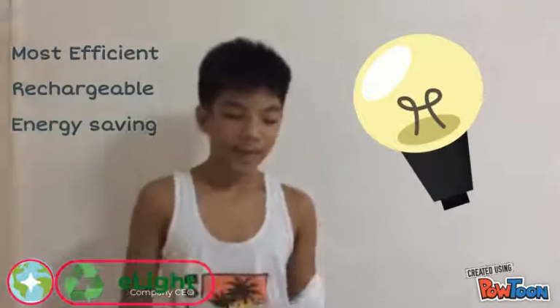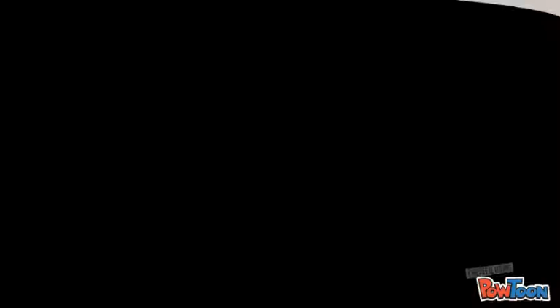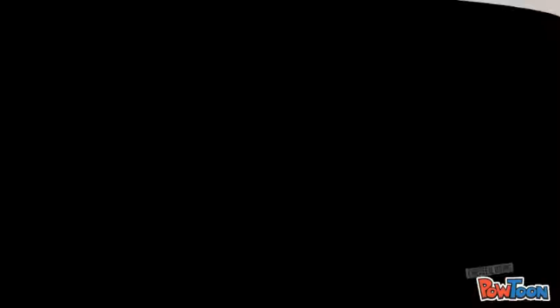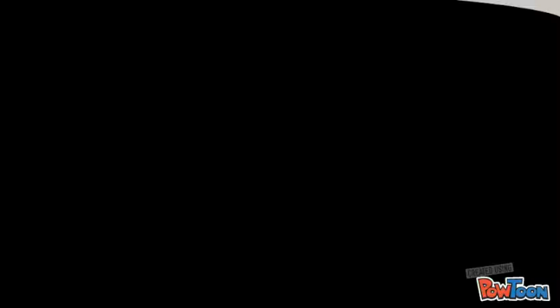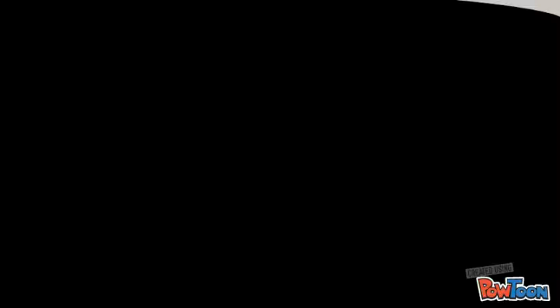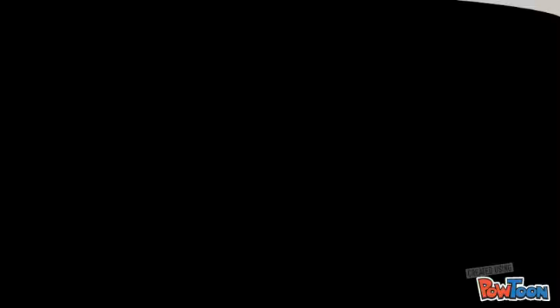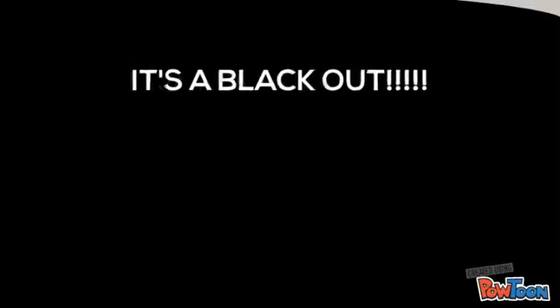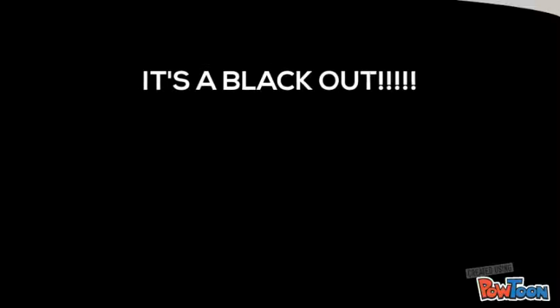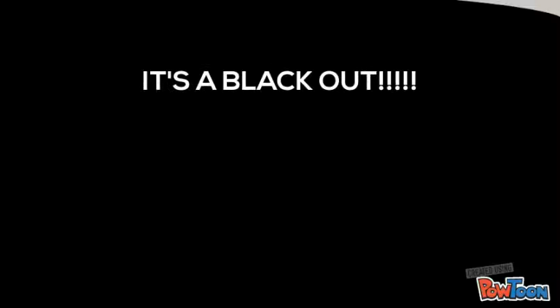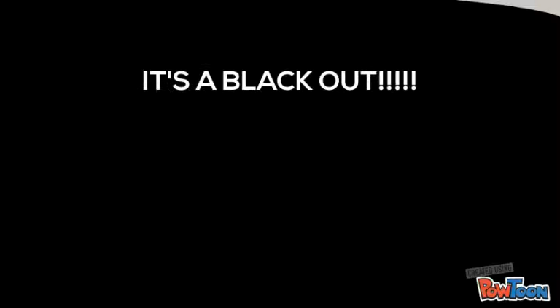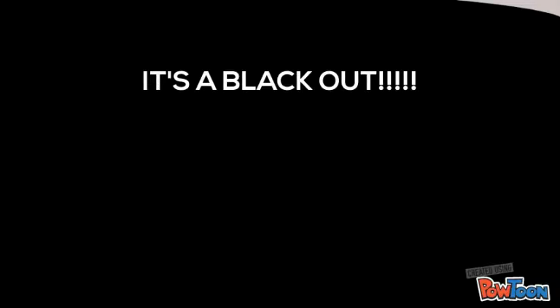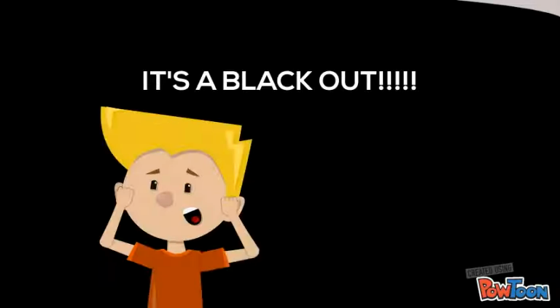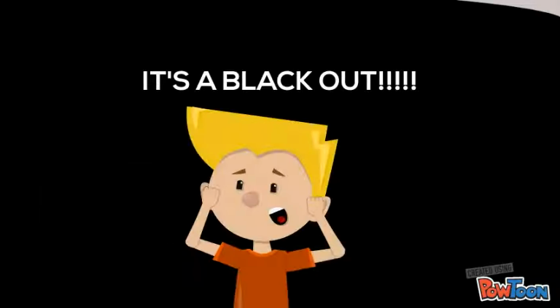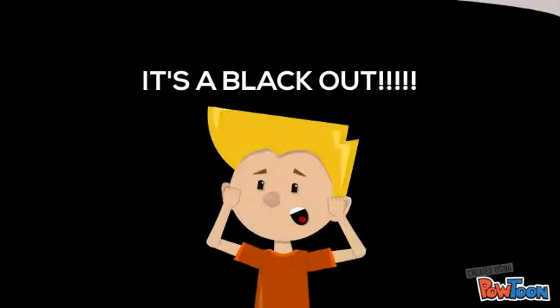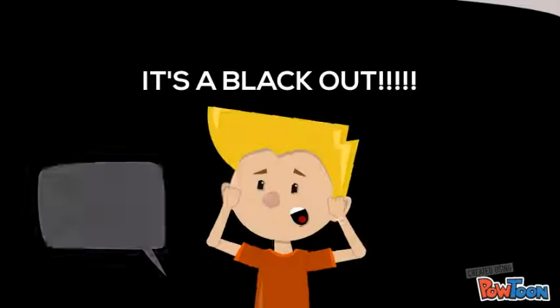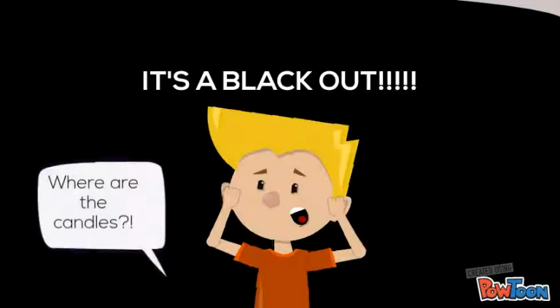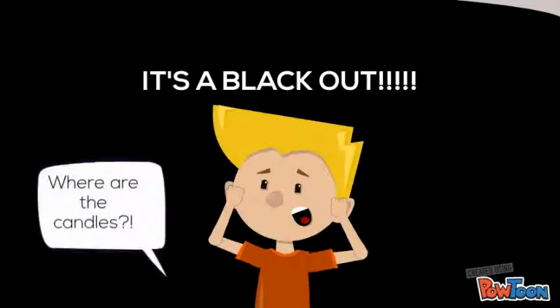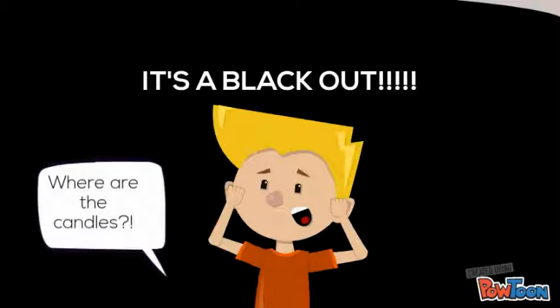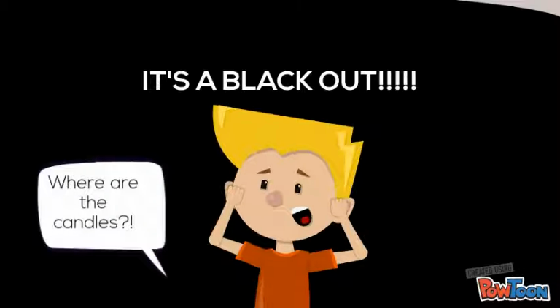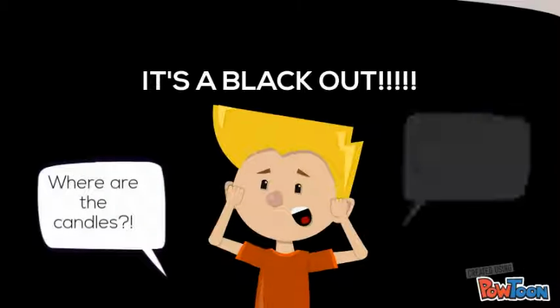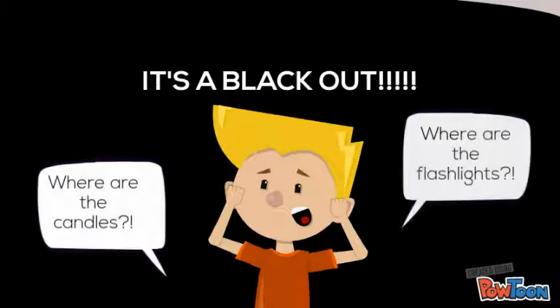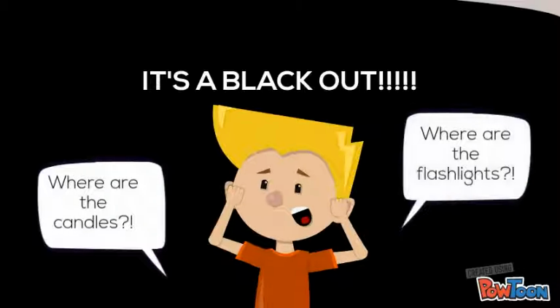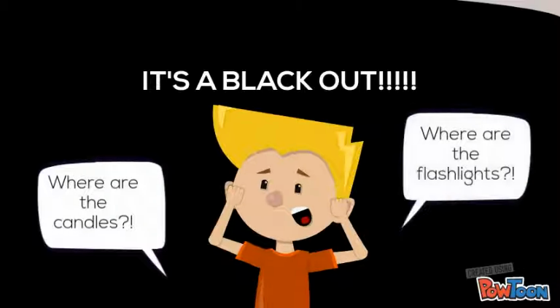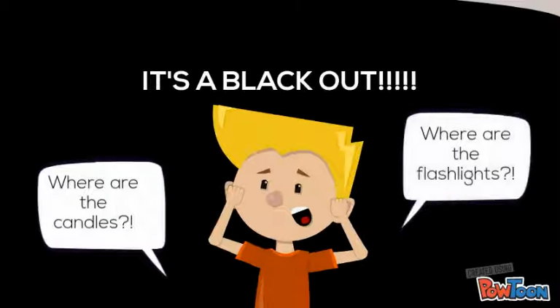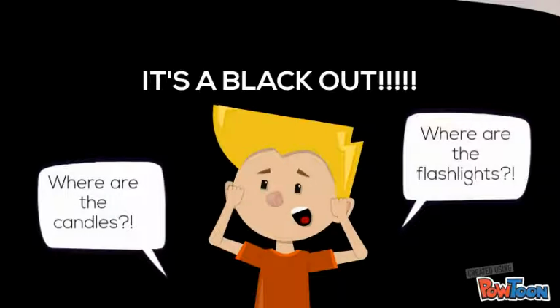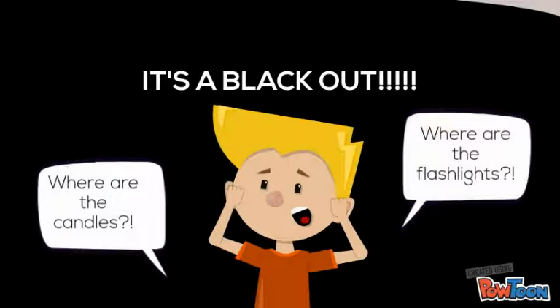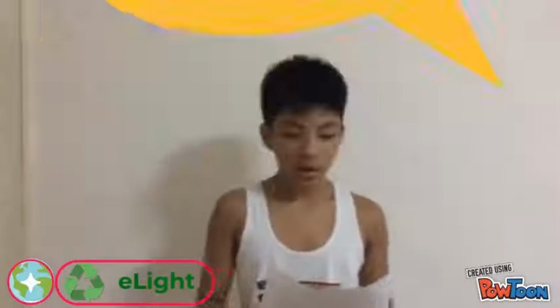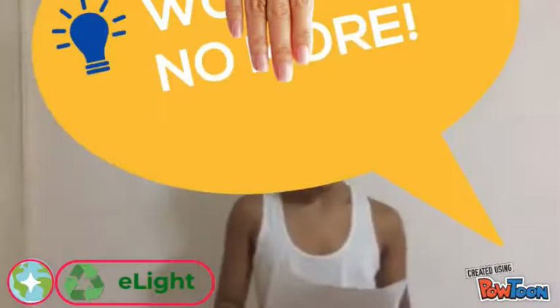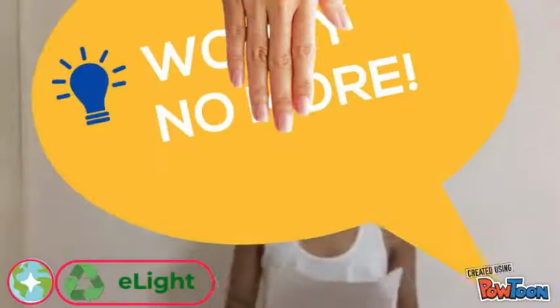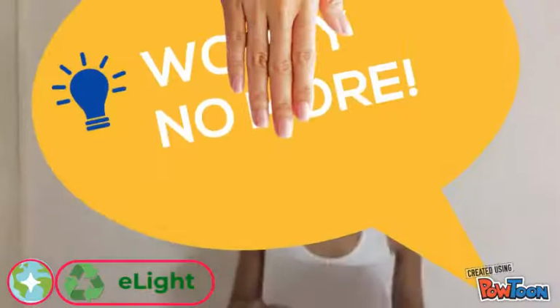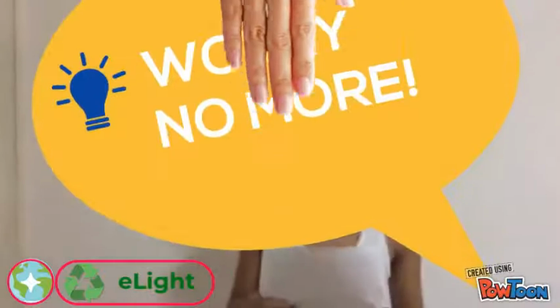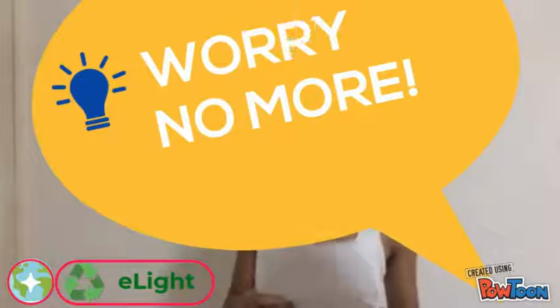Imagine it's a blackout. Everyone starts screaming, 'Where are the candles? Where are the flashlights? Where are you now?'